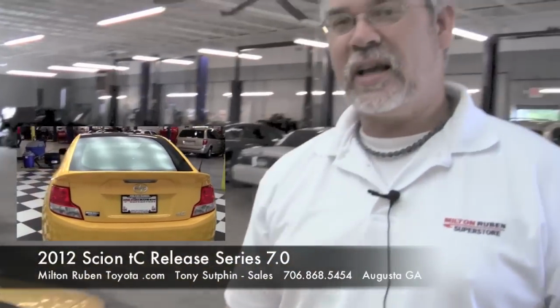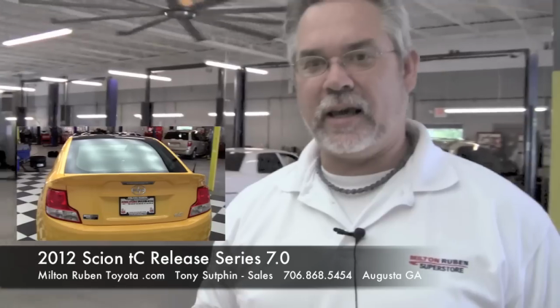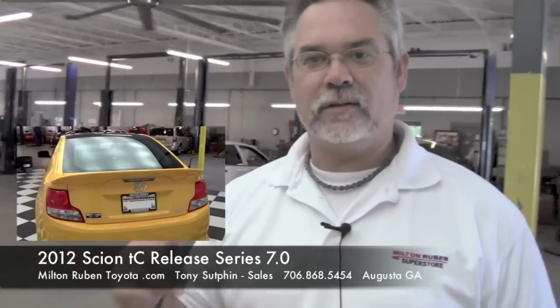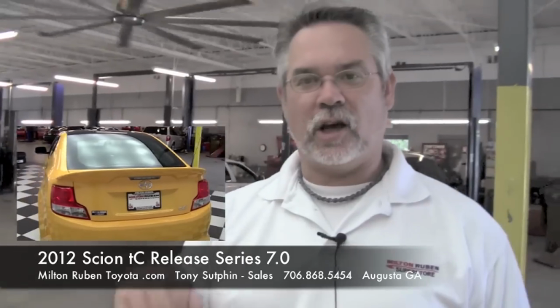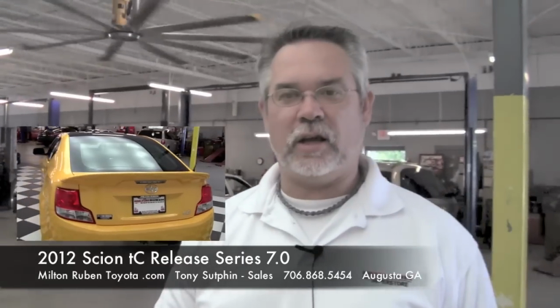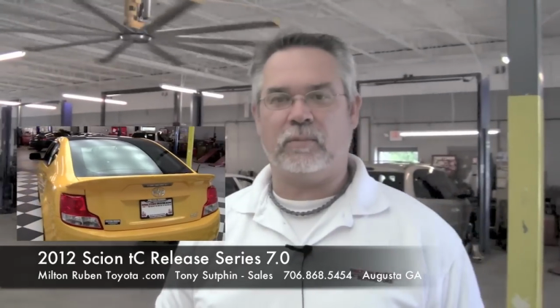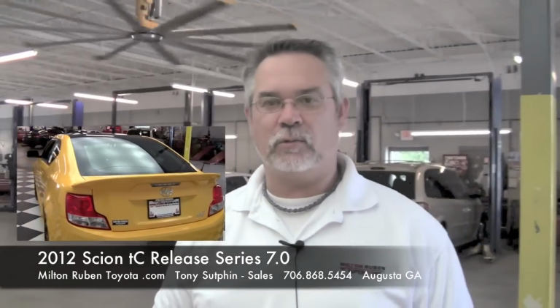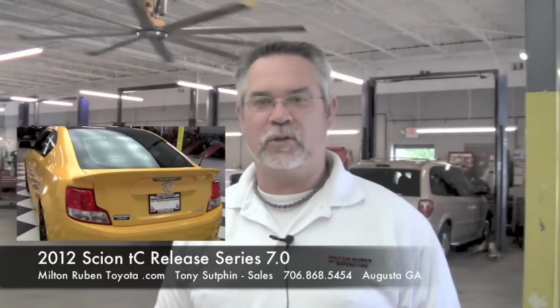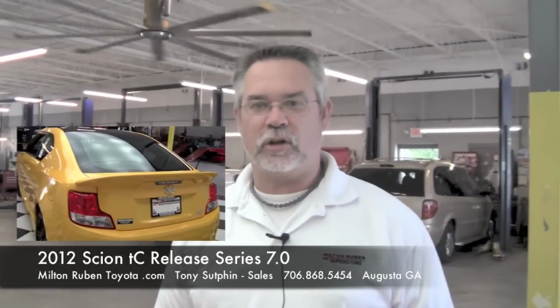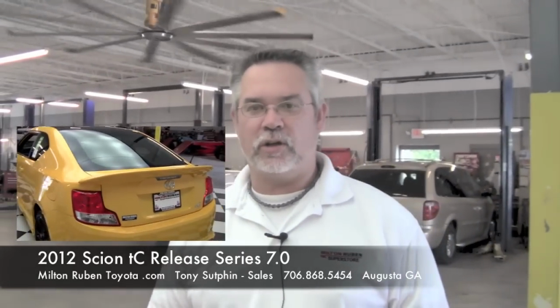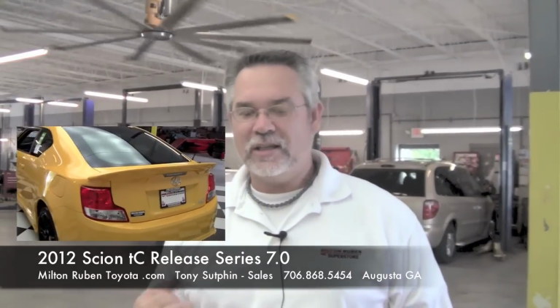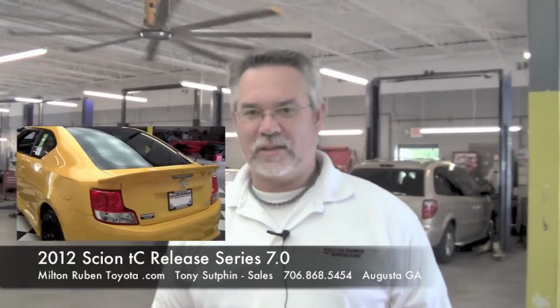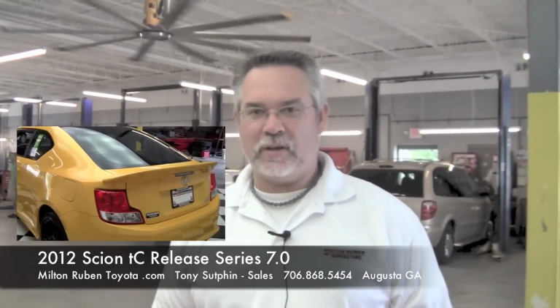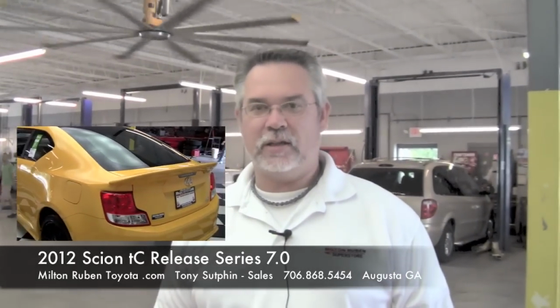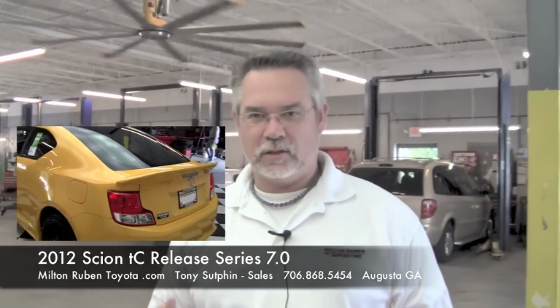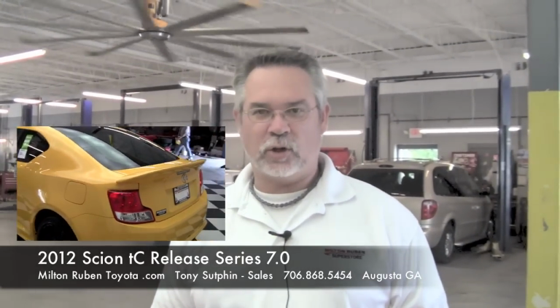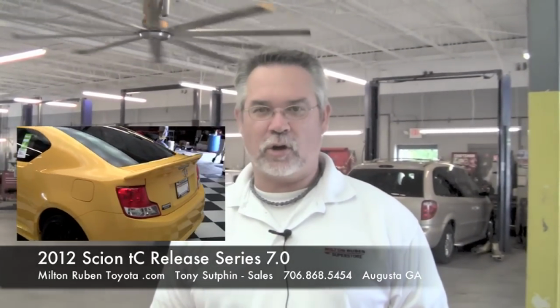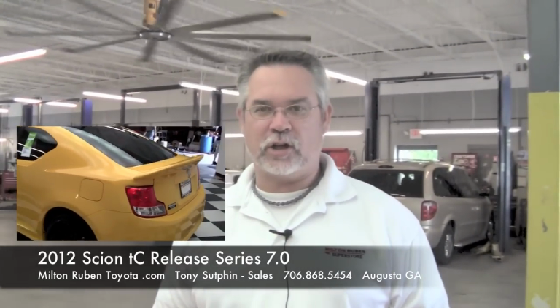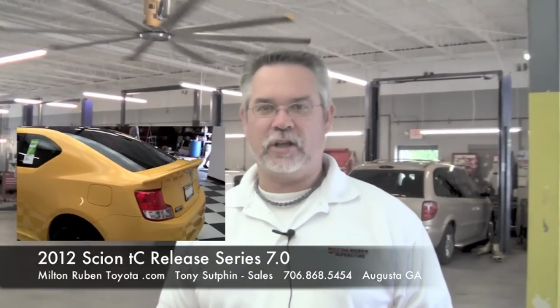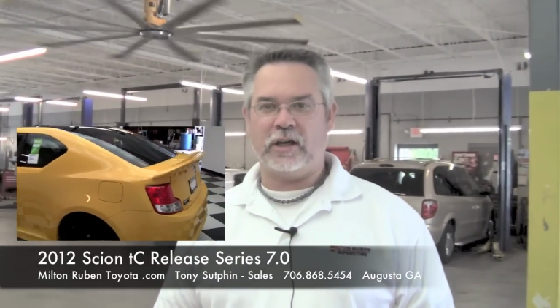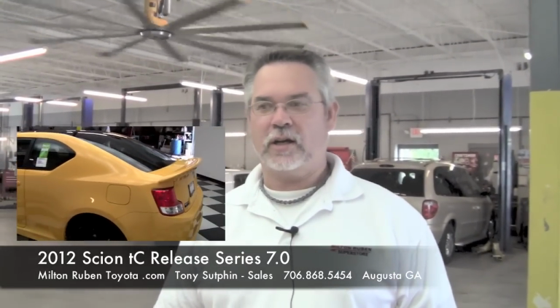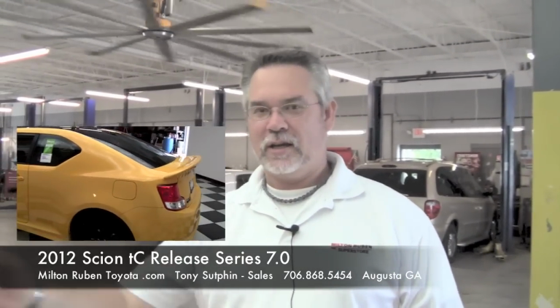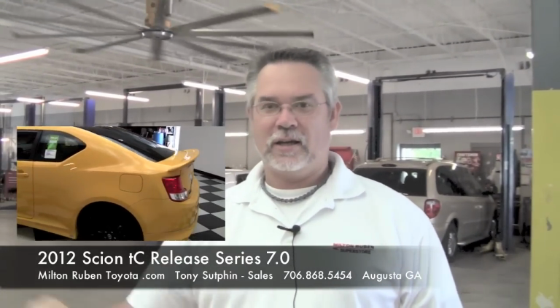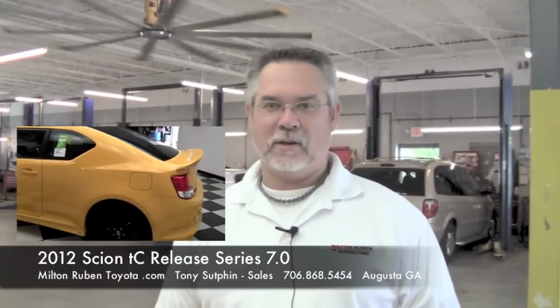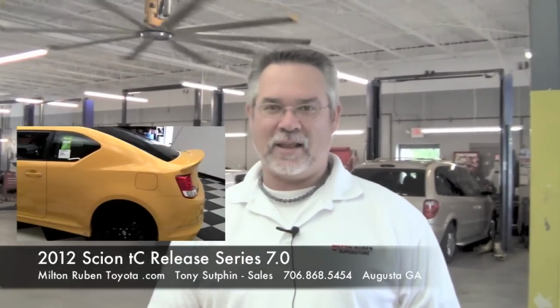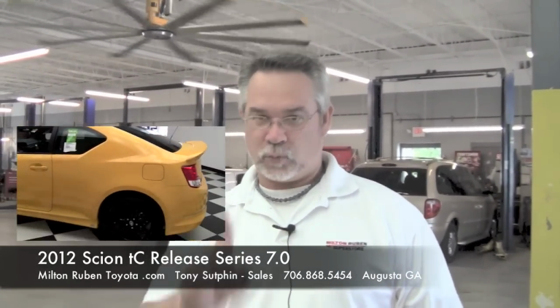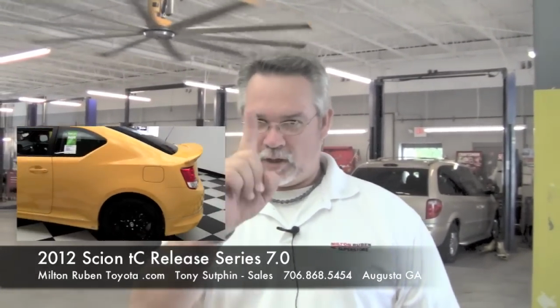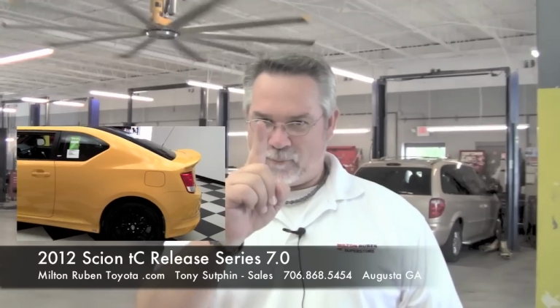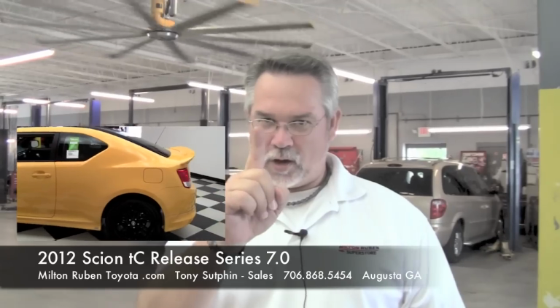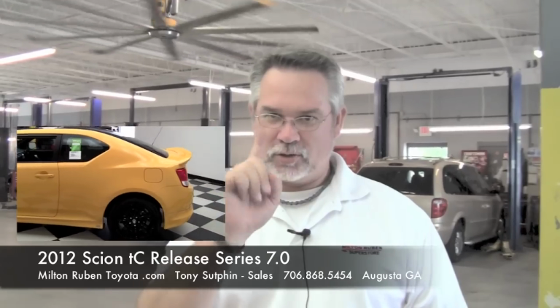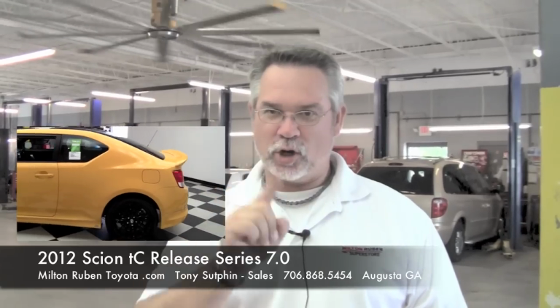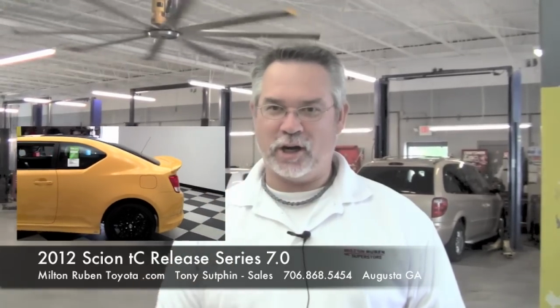Again, come here to Milton Ruben Toyota, see me — Toyota Tony — and buy this. We only have one, so hurry.